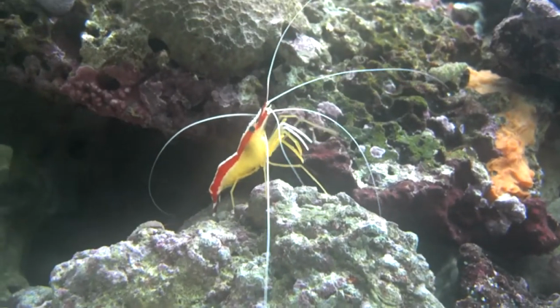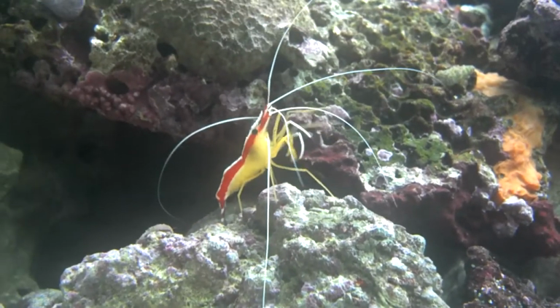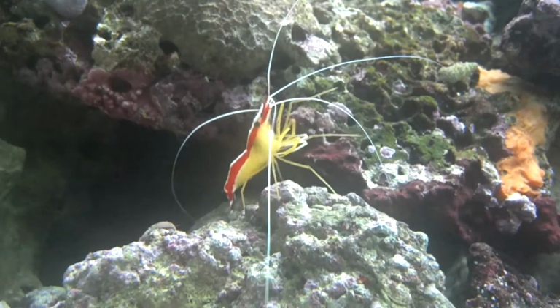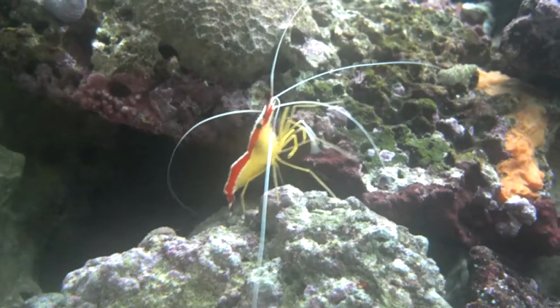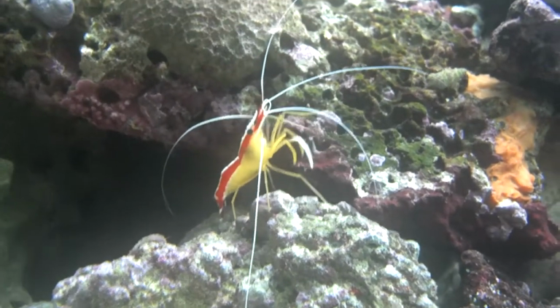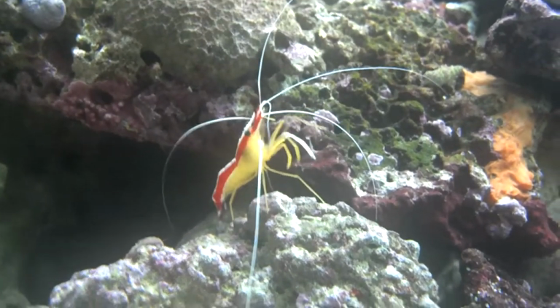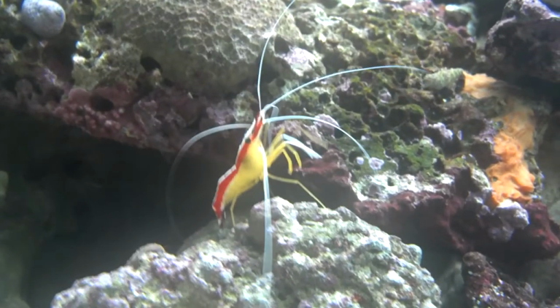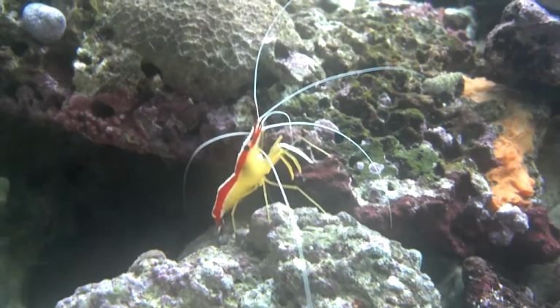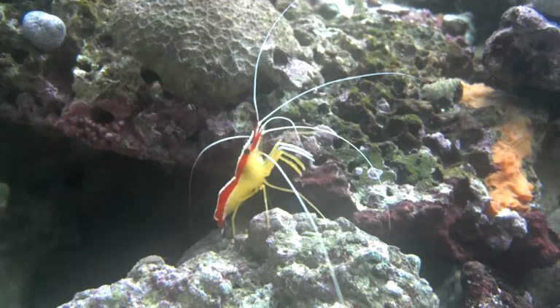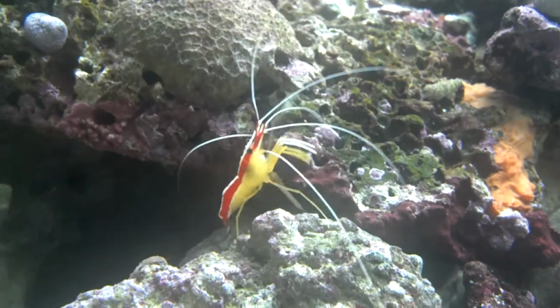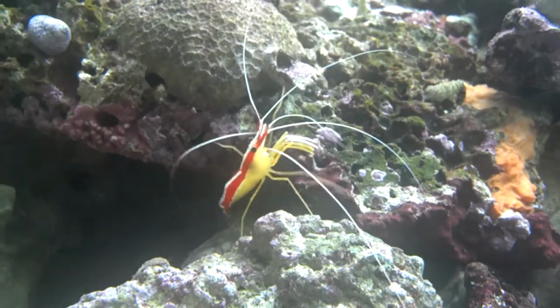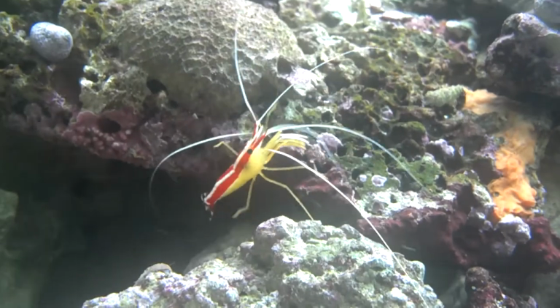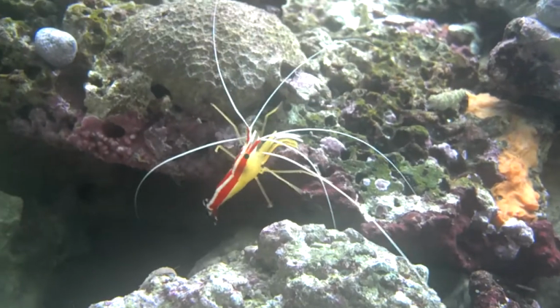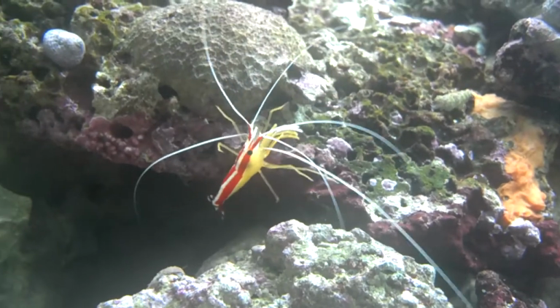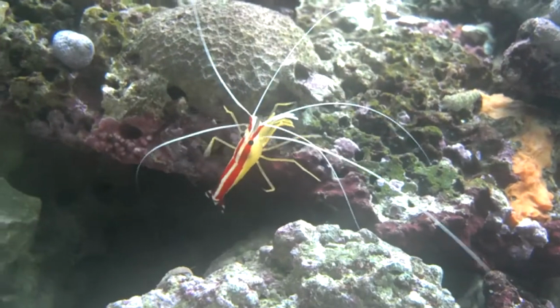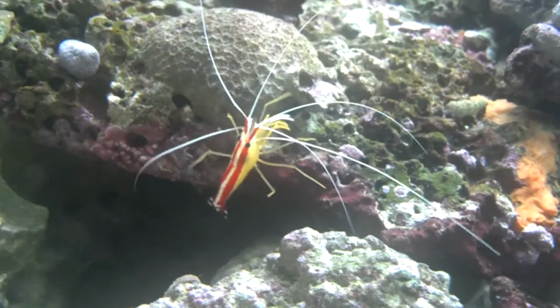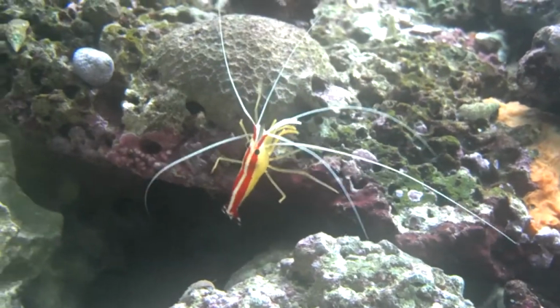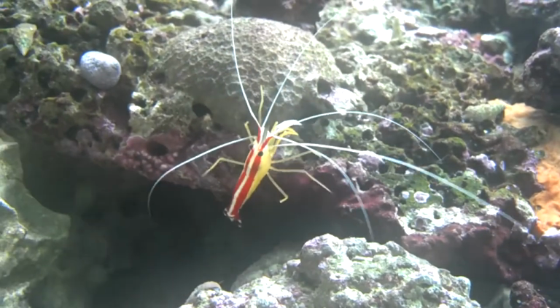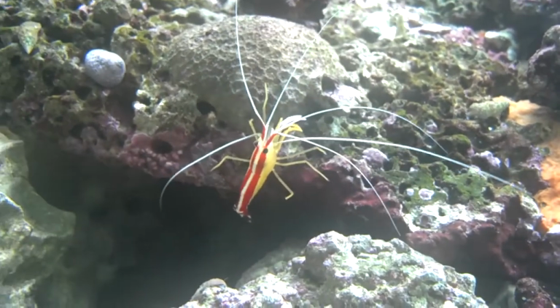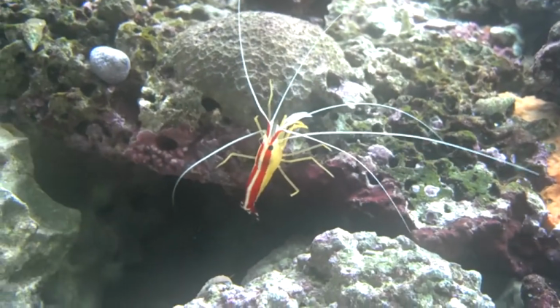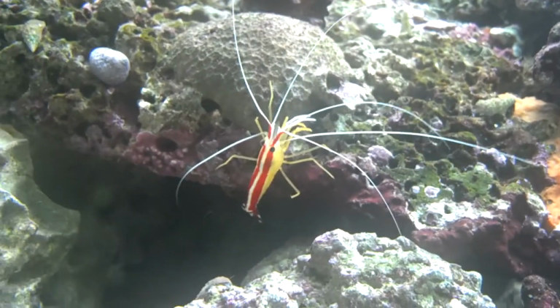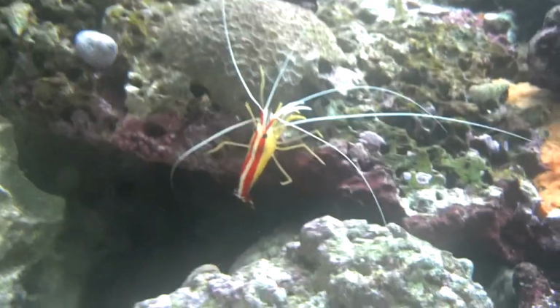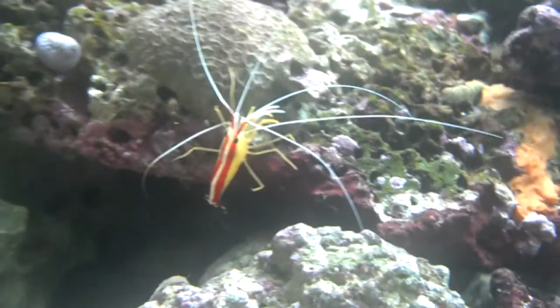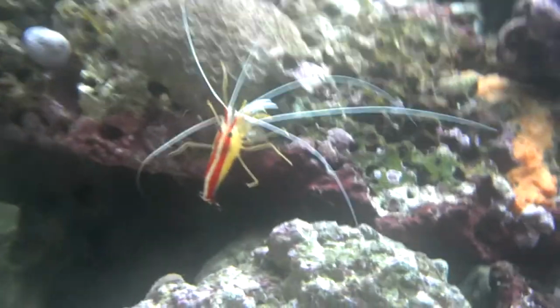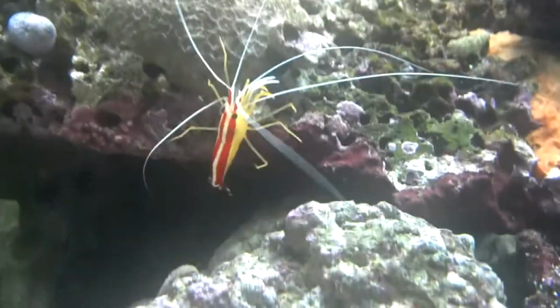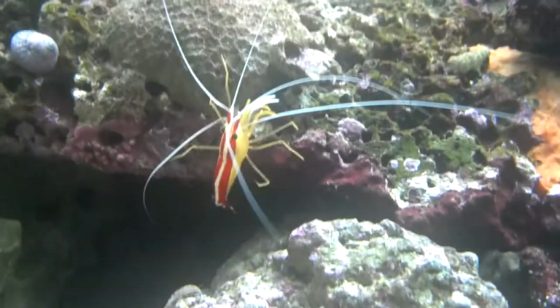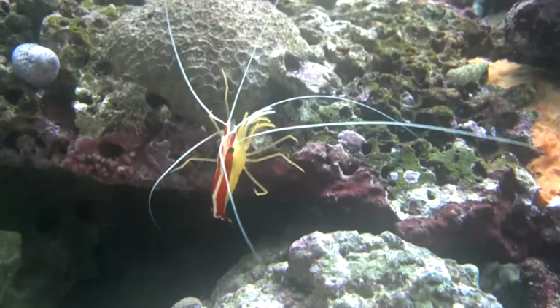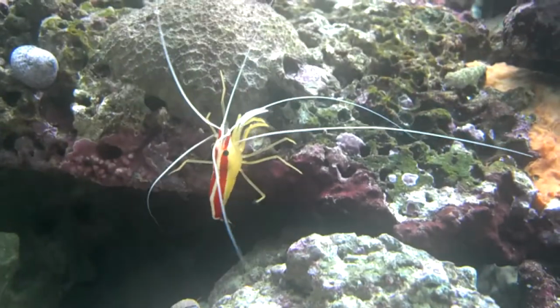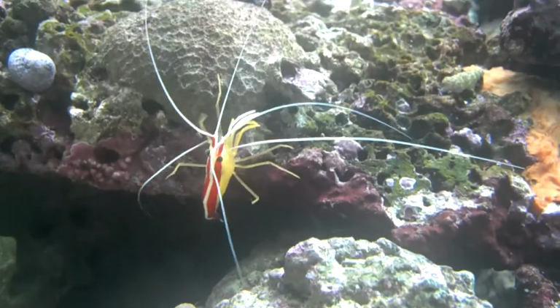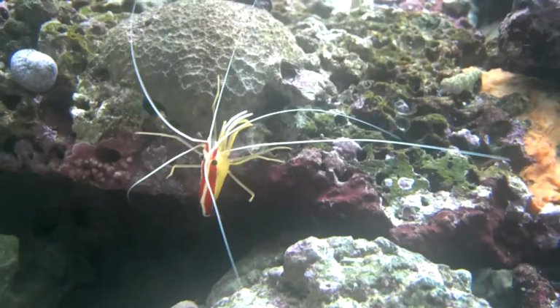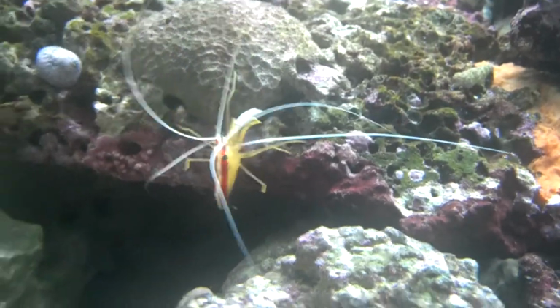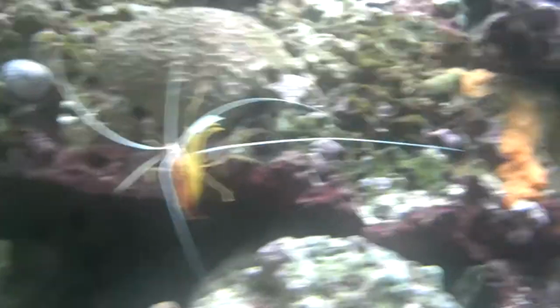He molts — I swear — at least two to three times a week. He's cool.